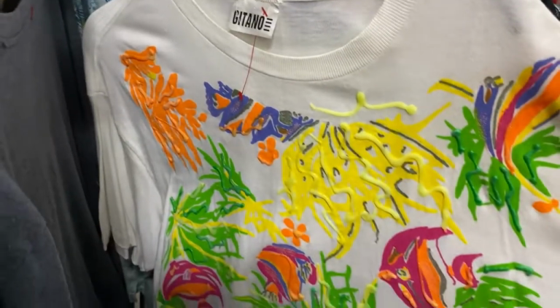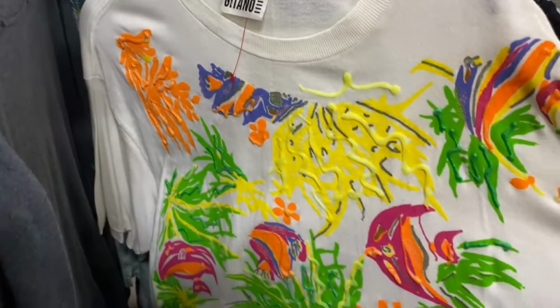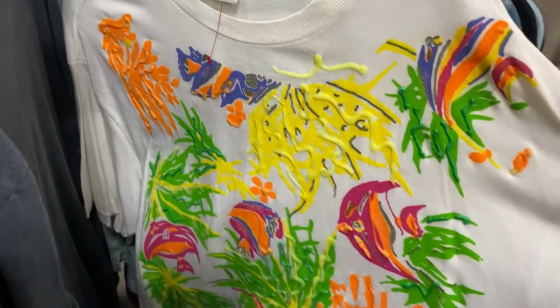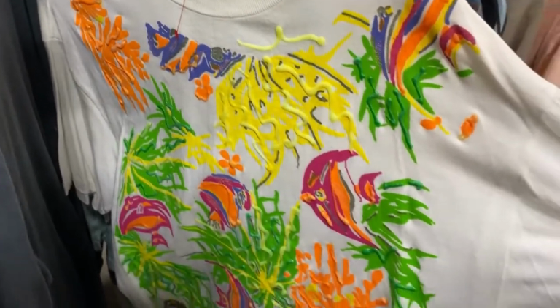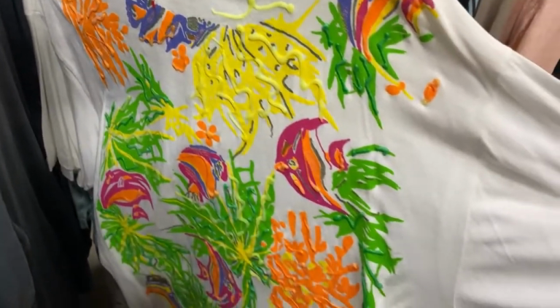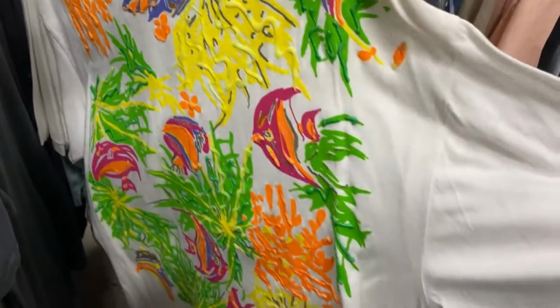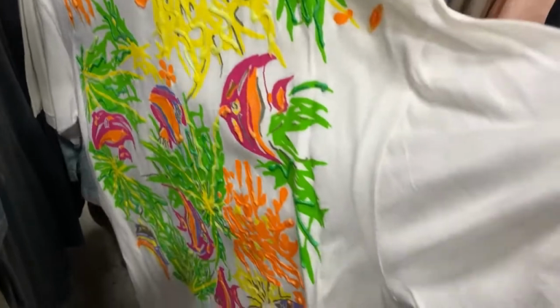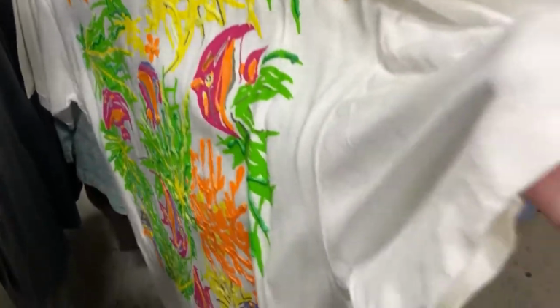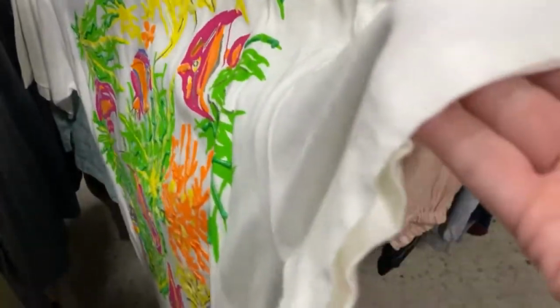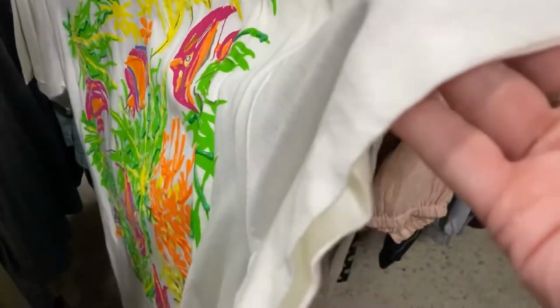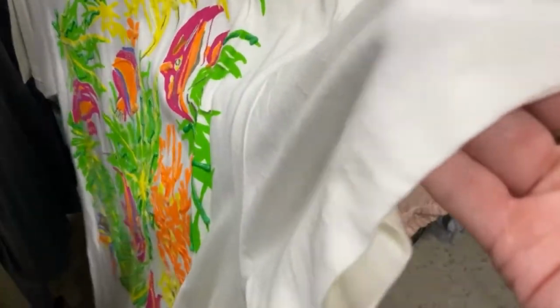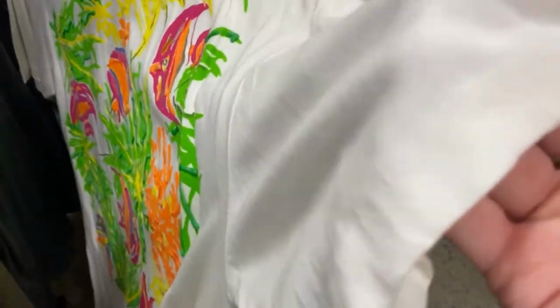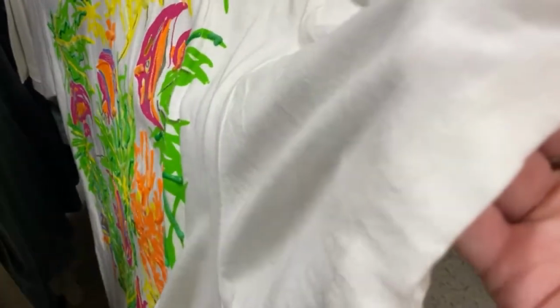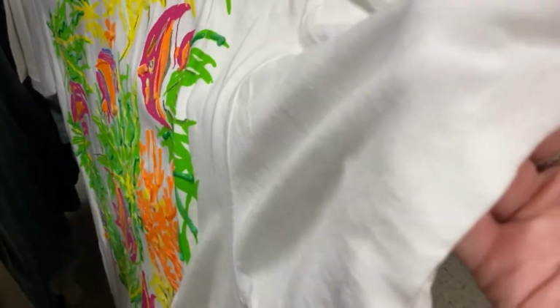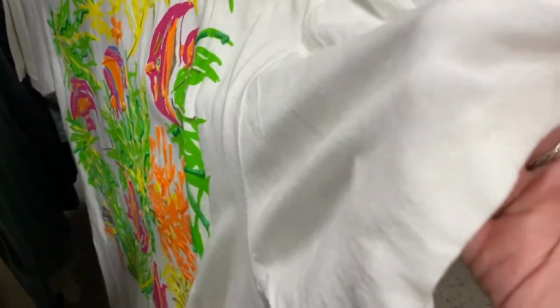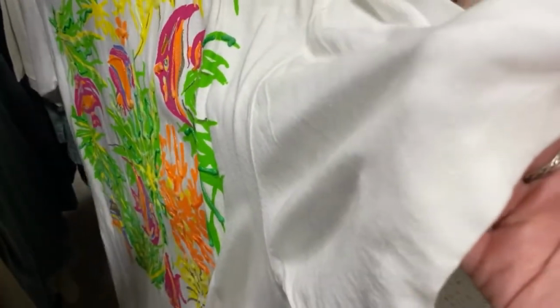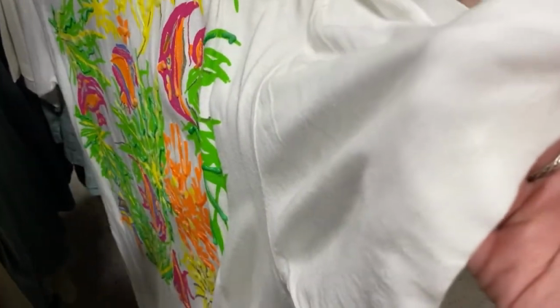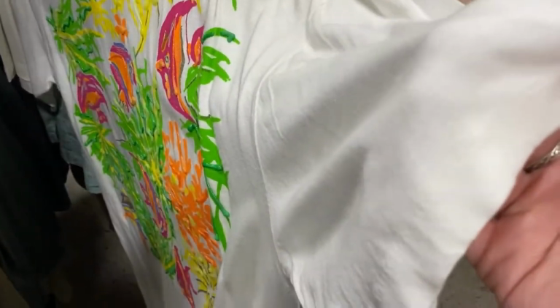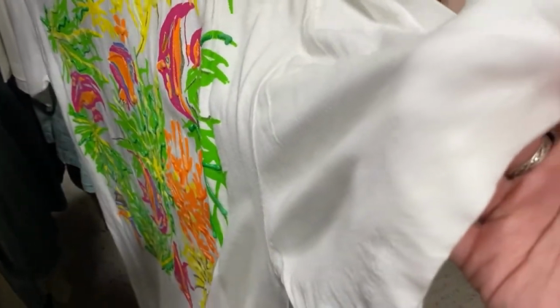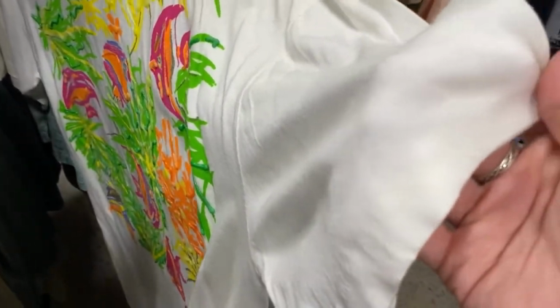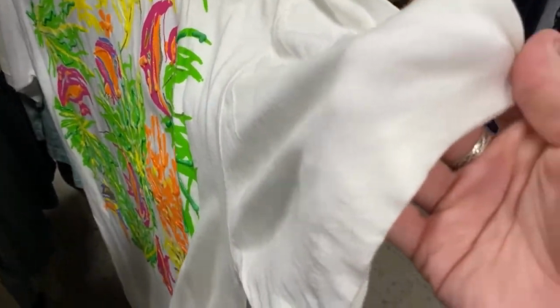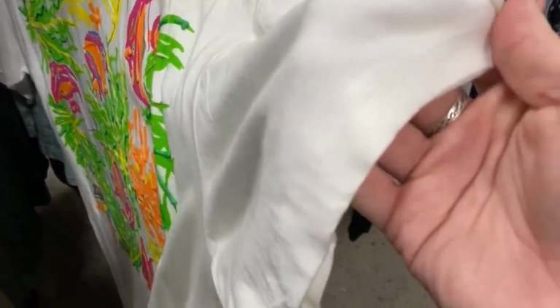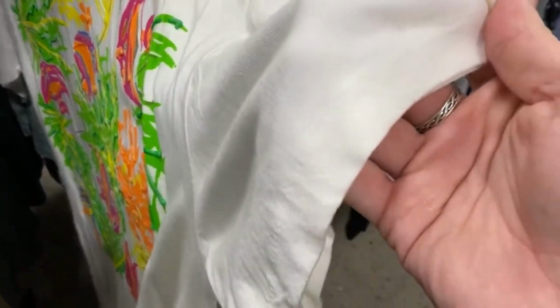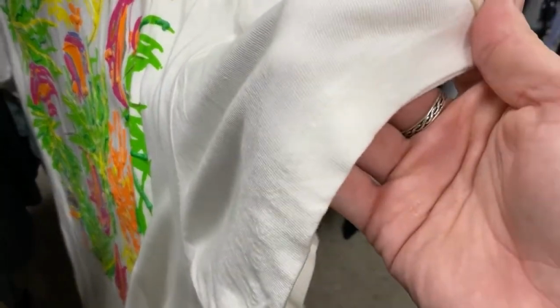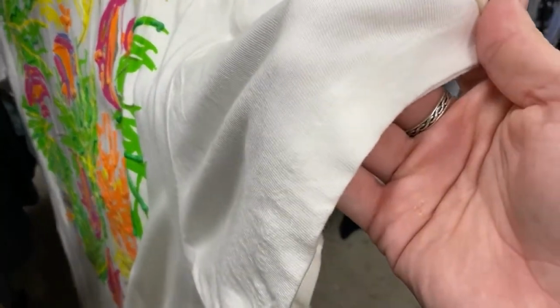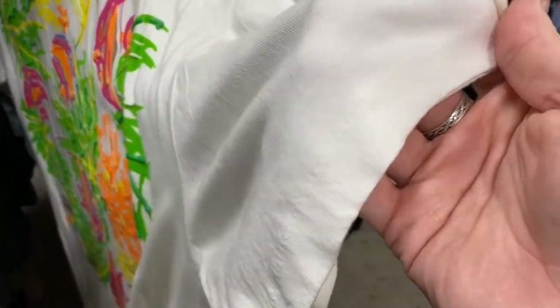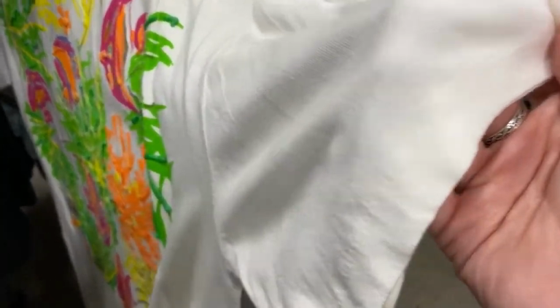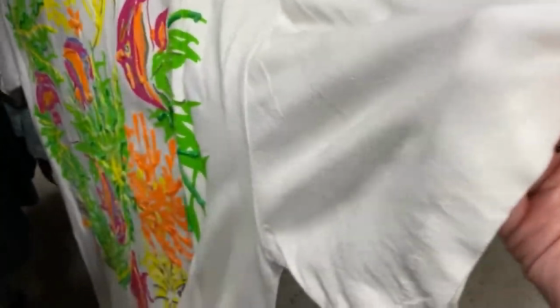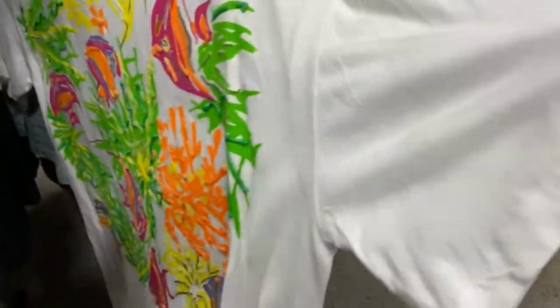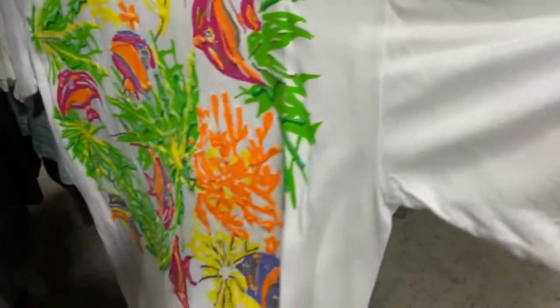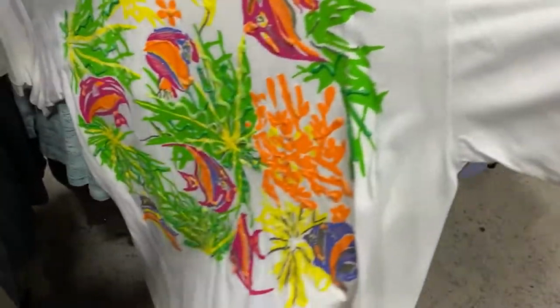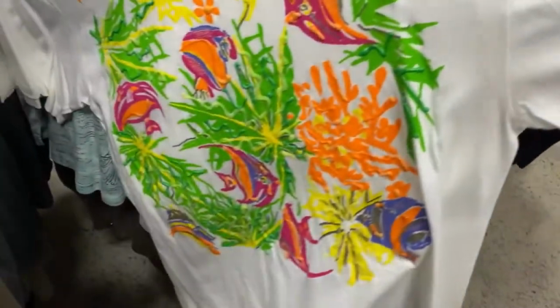This is a really funky vintage 90s Gitano shirt. I did not get it, but I just thought it was cool so I wanted to show you guys.